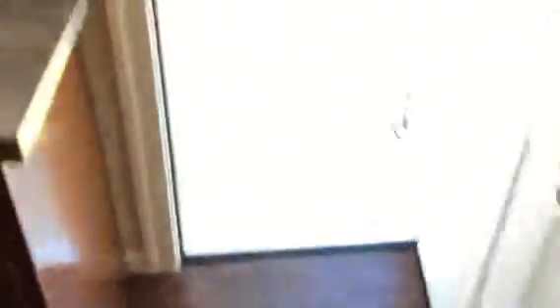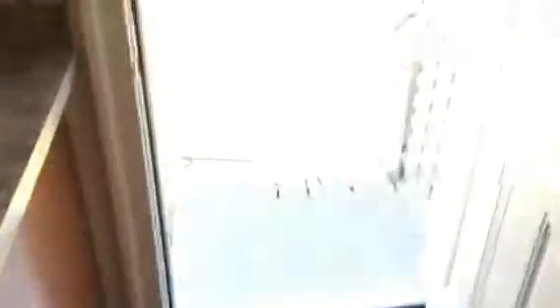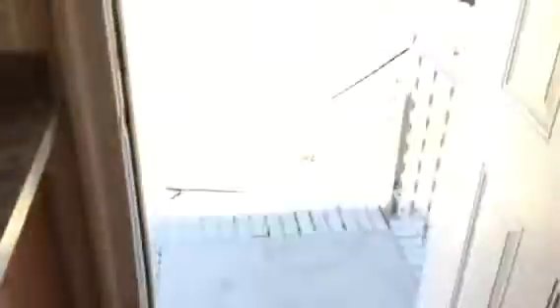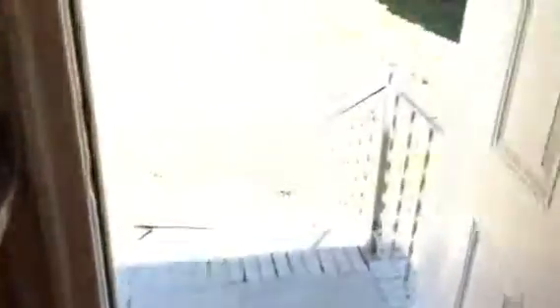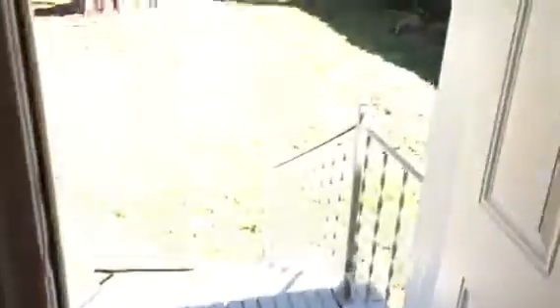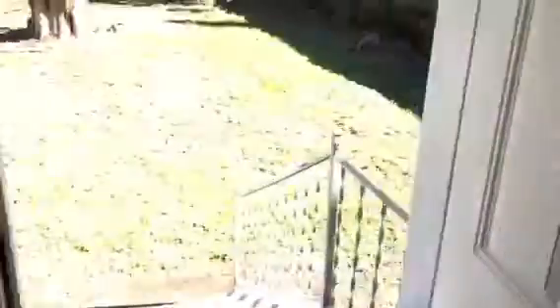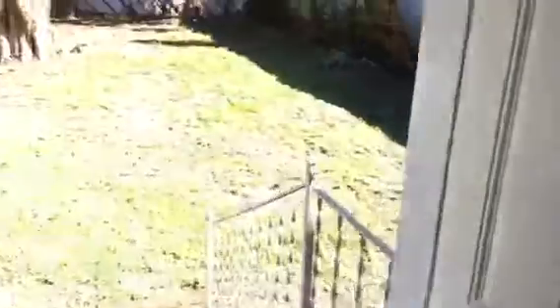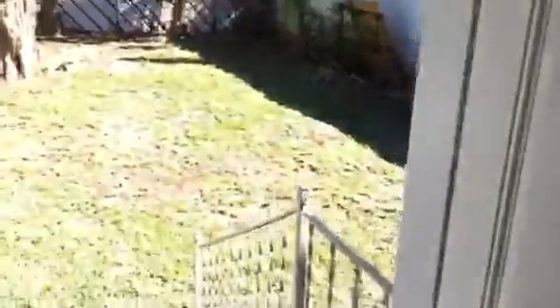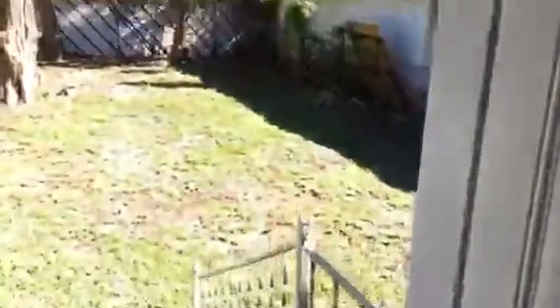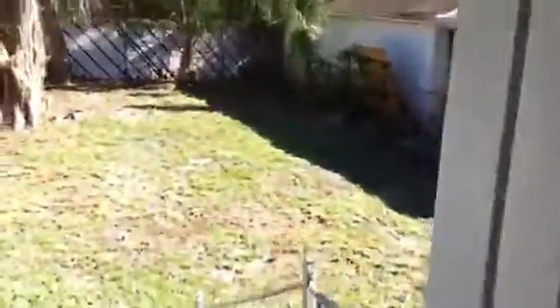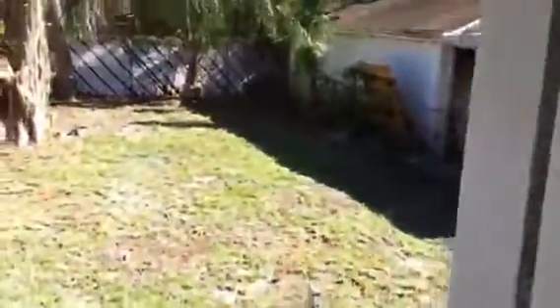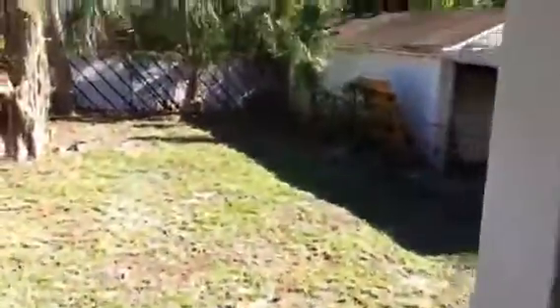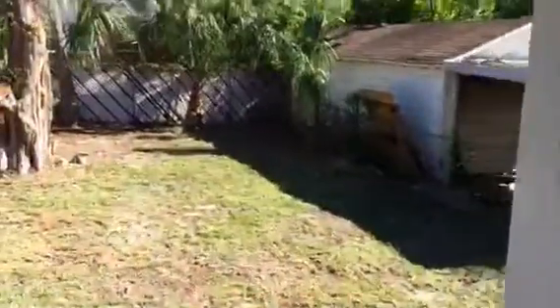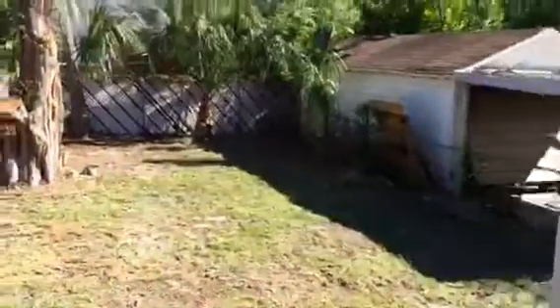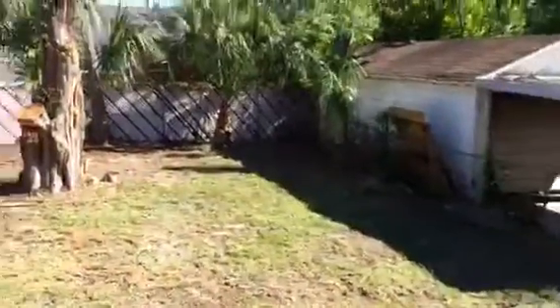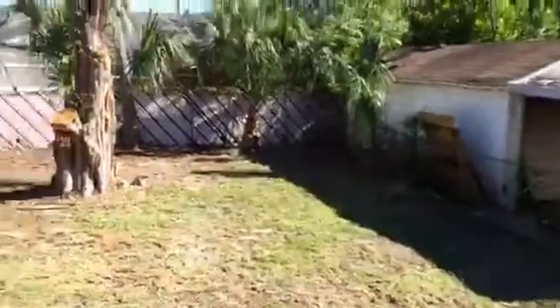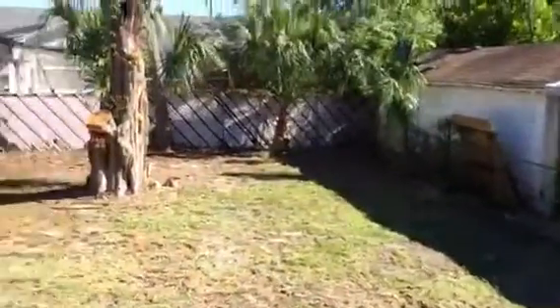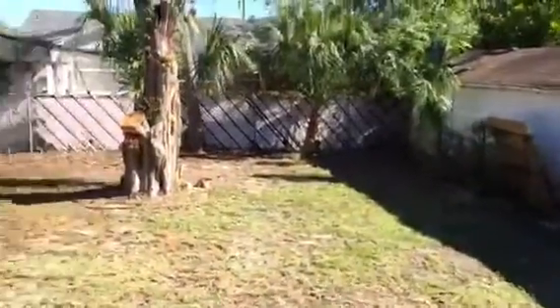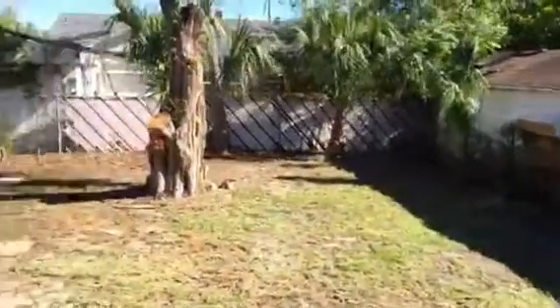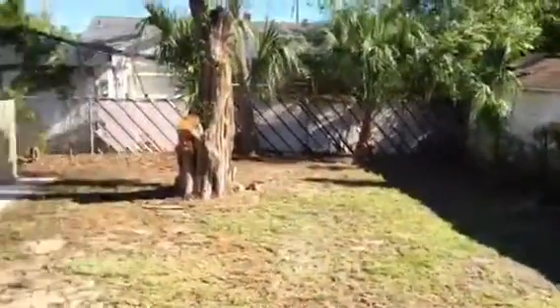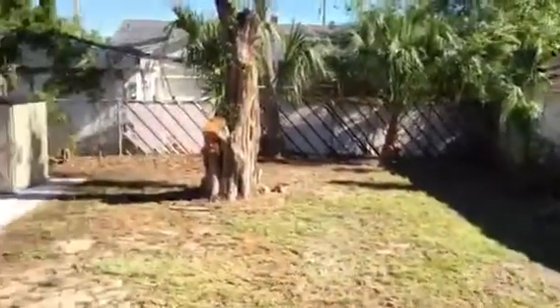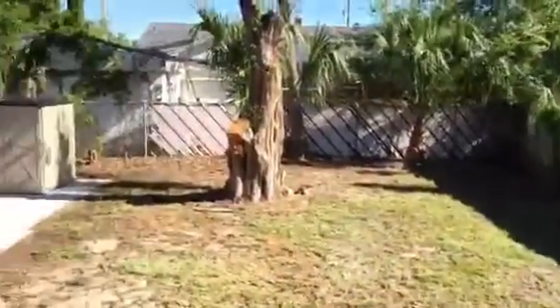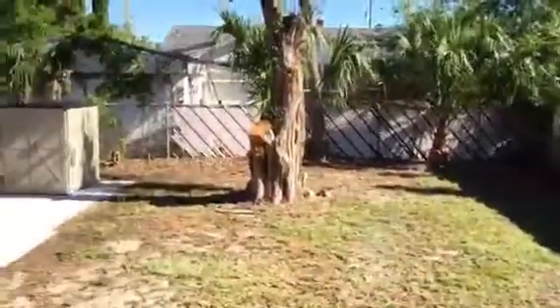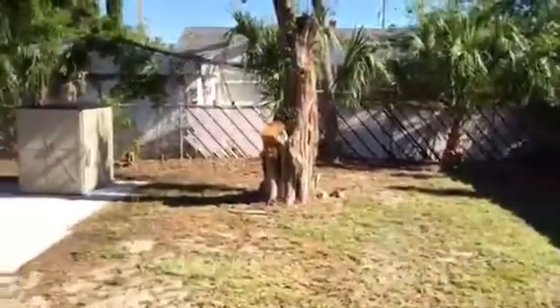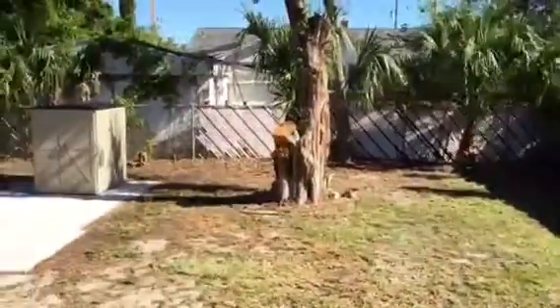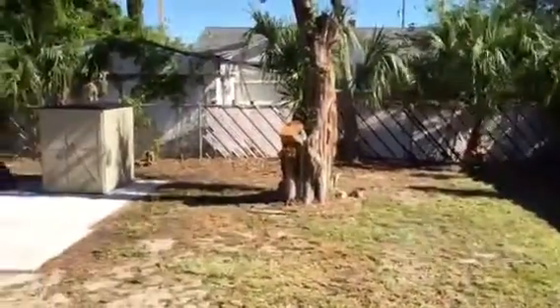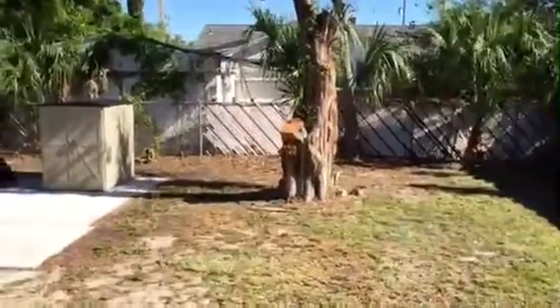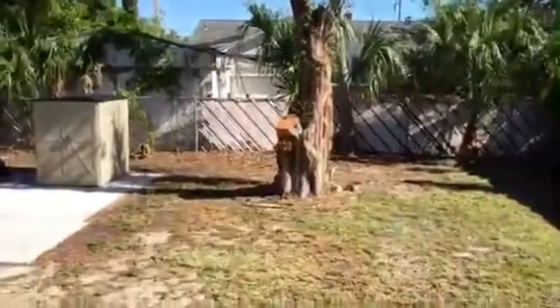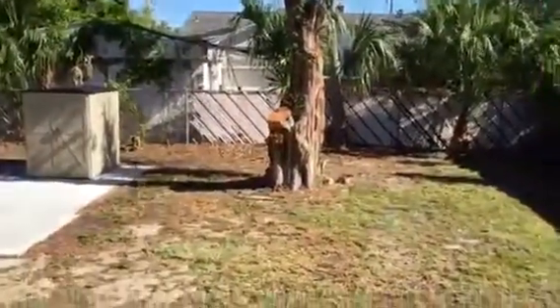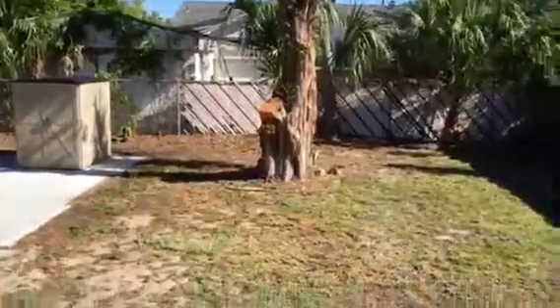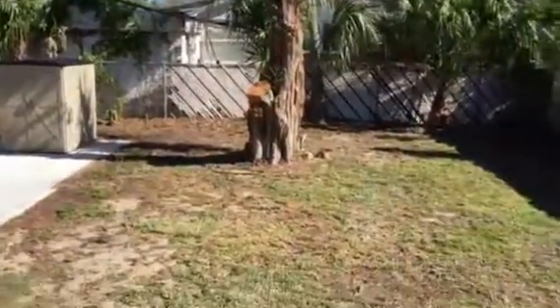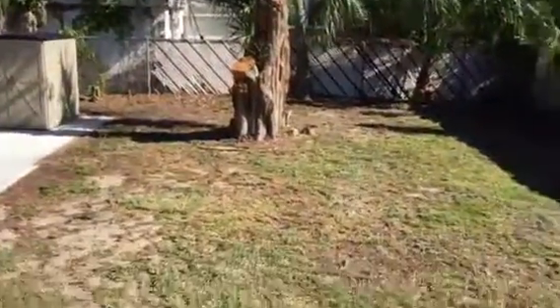We also have a completely fenced-in backyard with a storage shed.